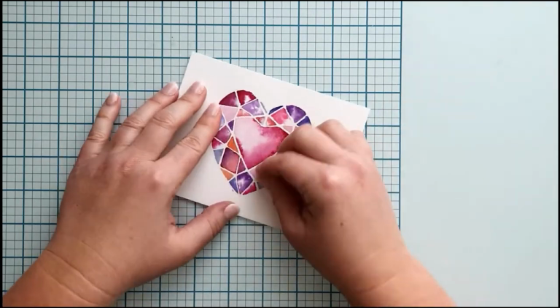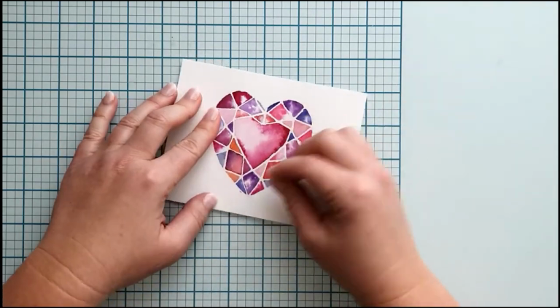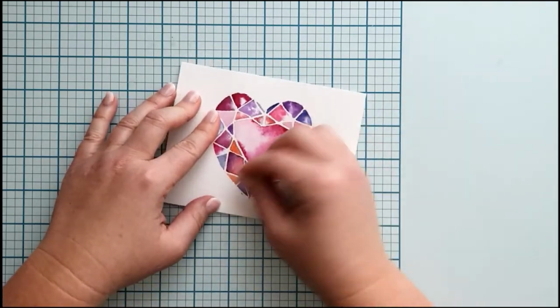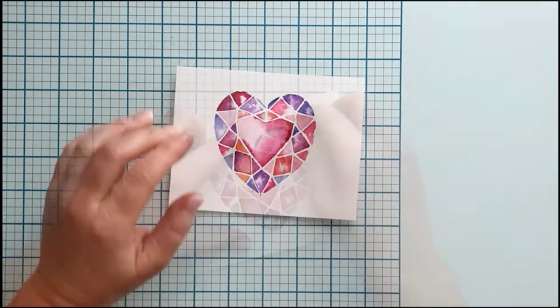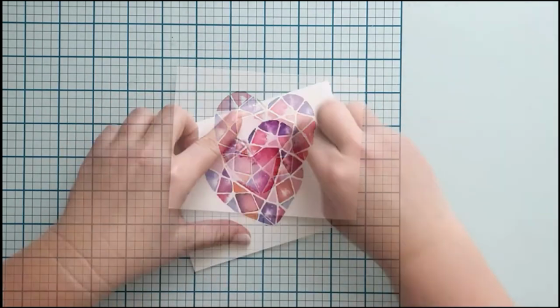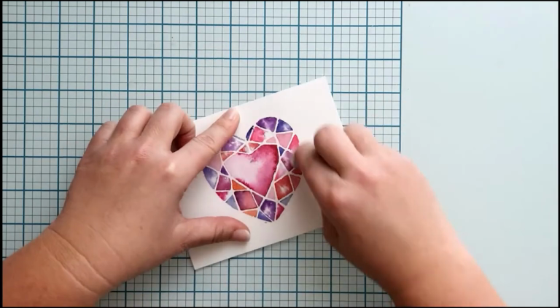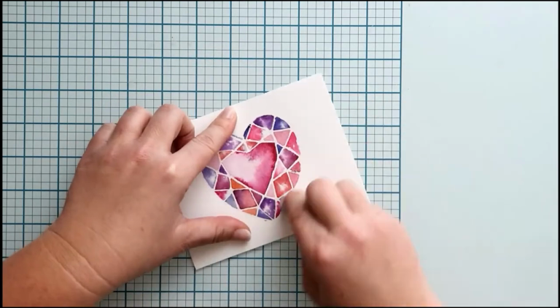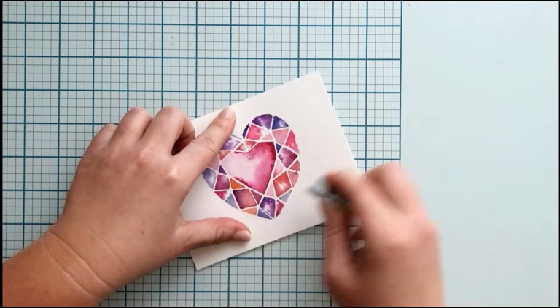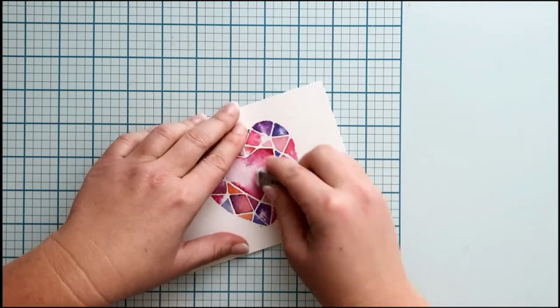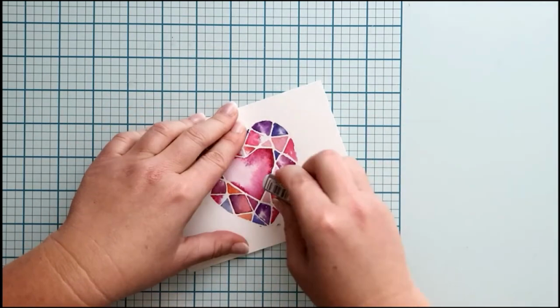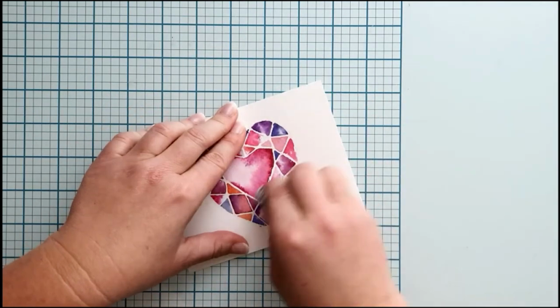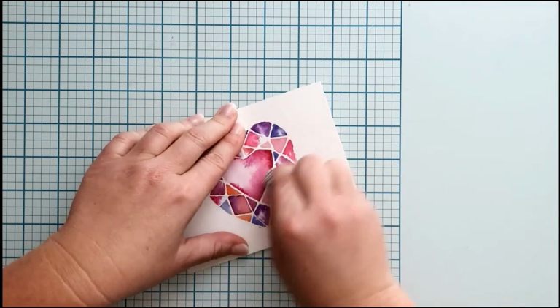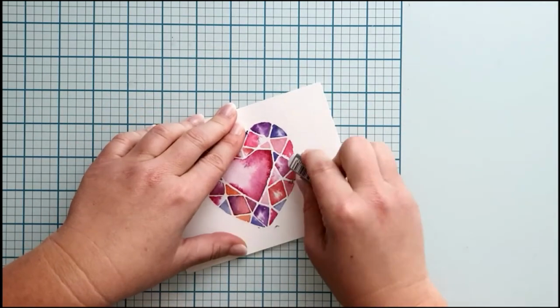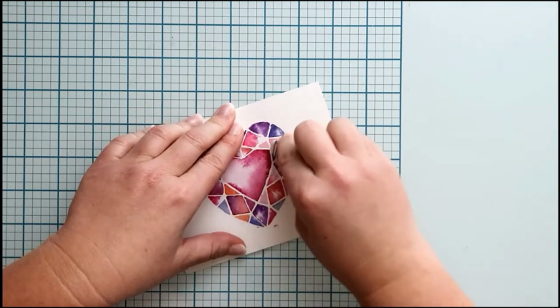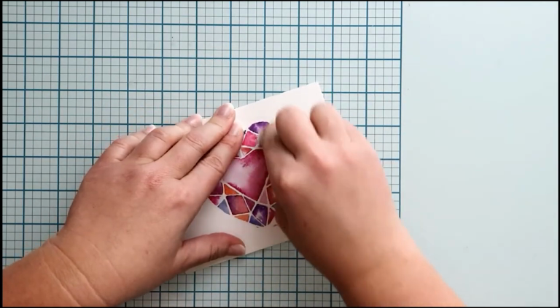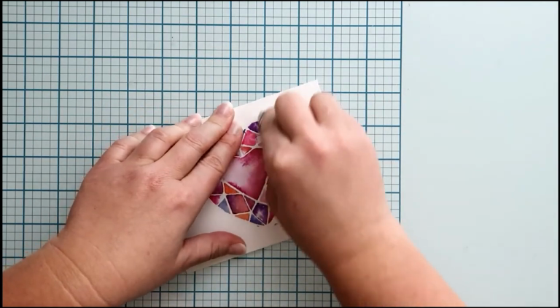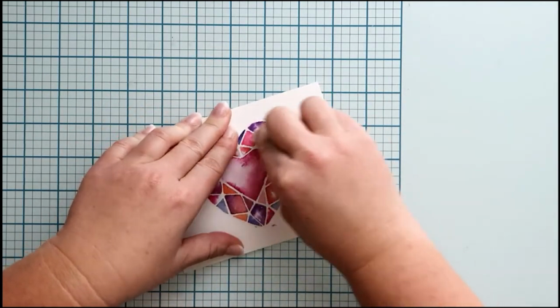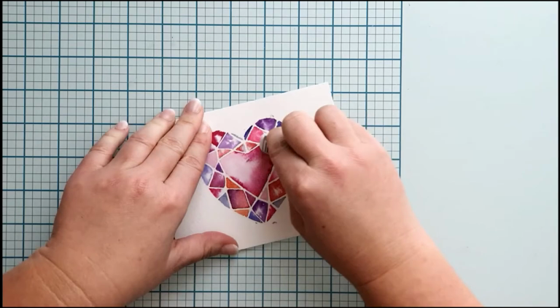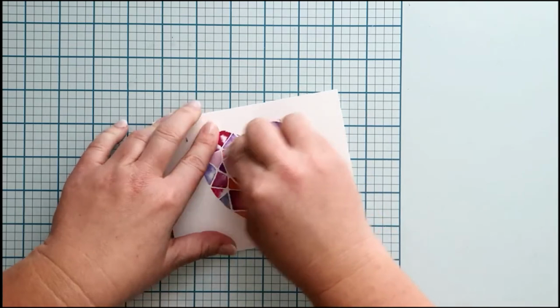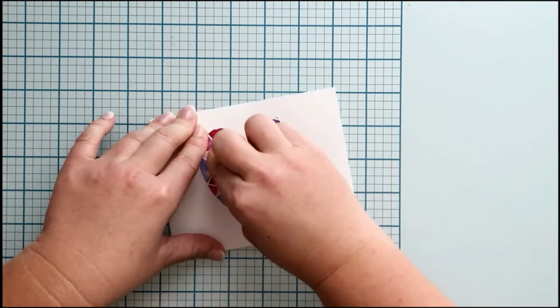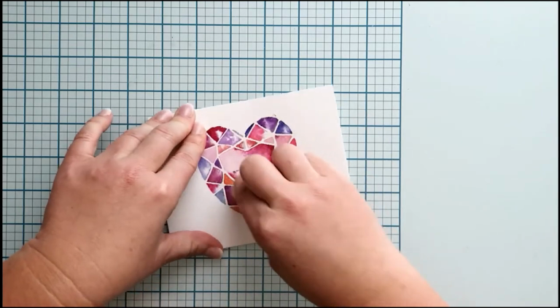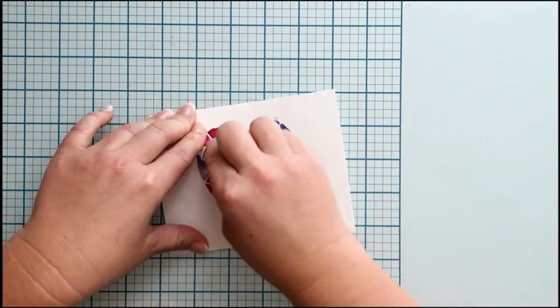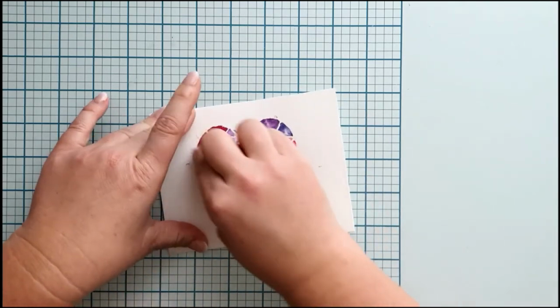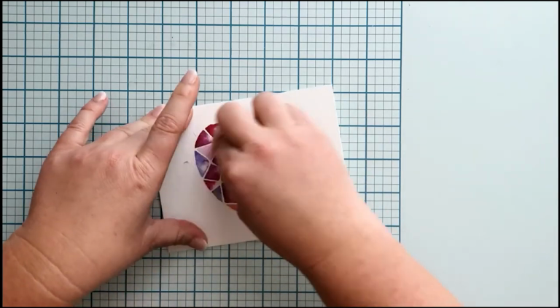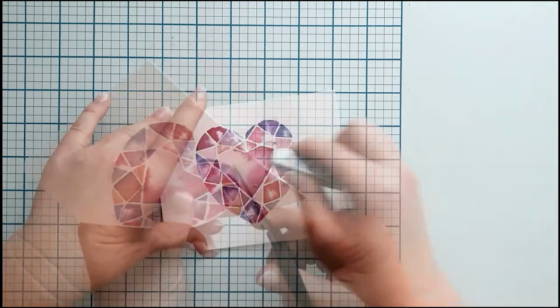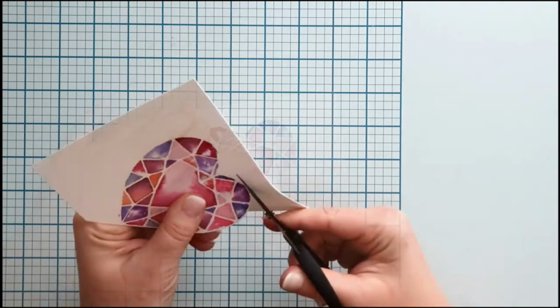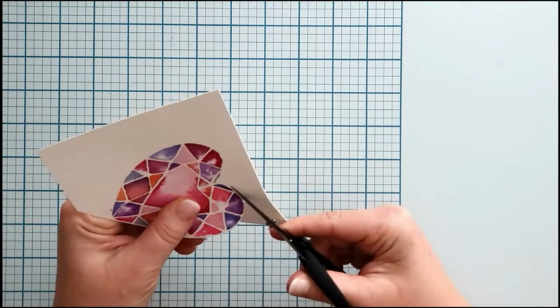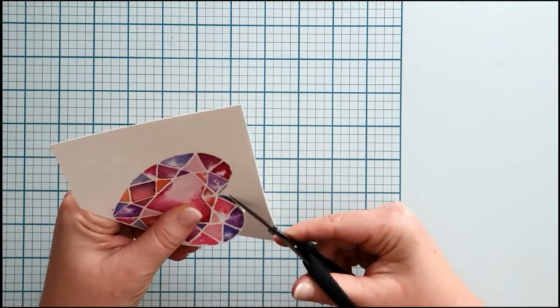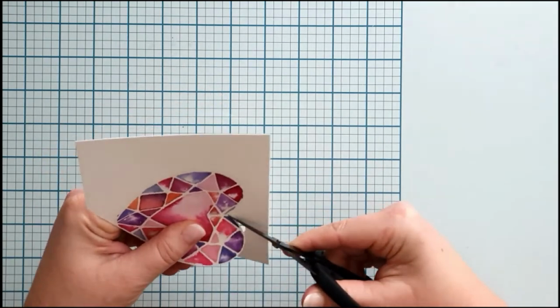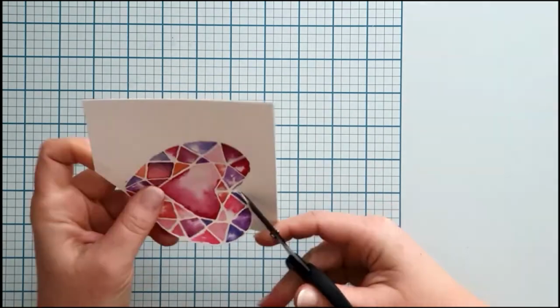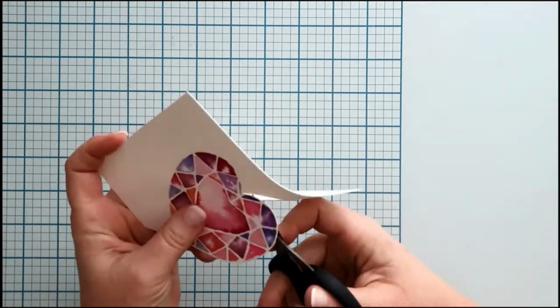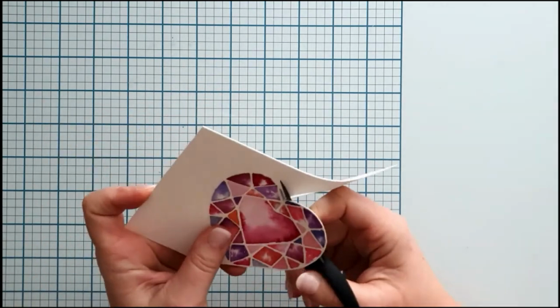I erase the pencil lines and fussy cut the whole image, leaving a narrow white border.